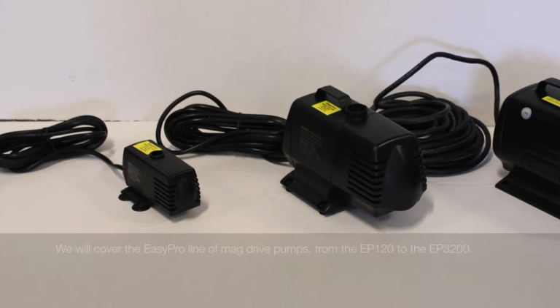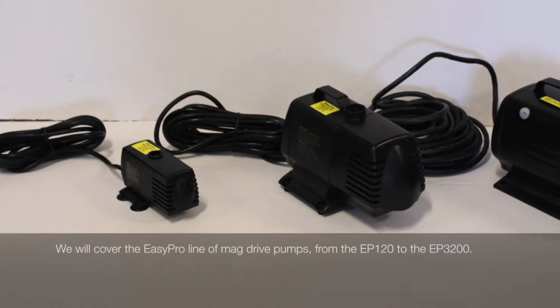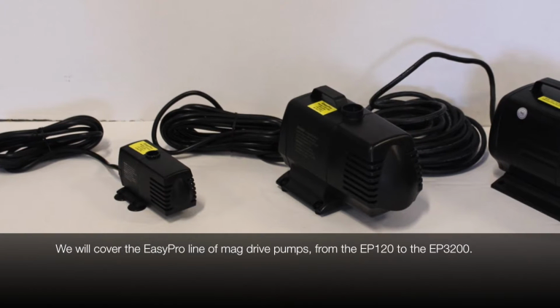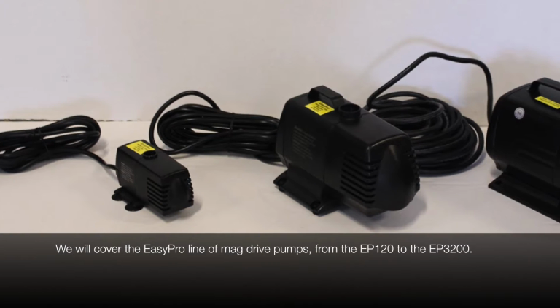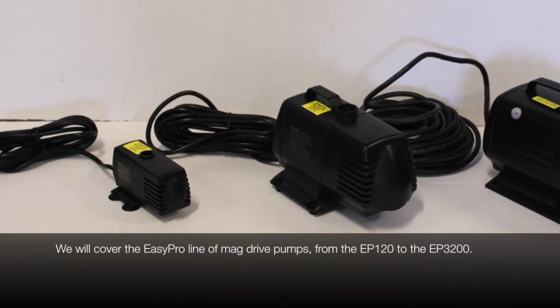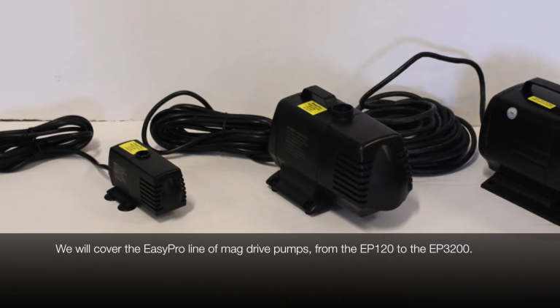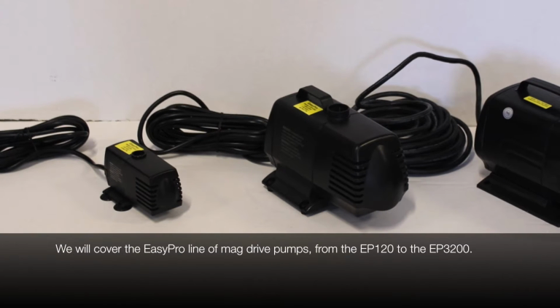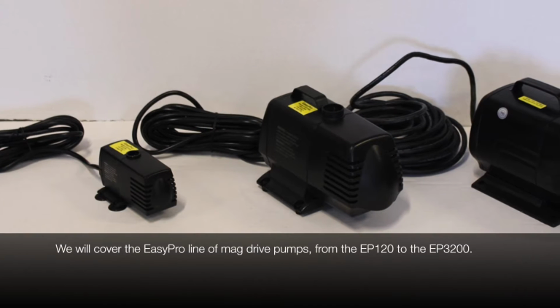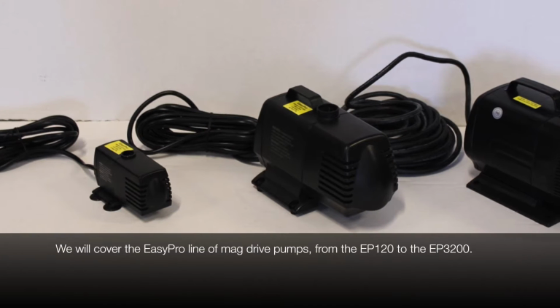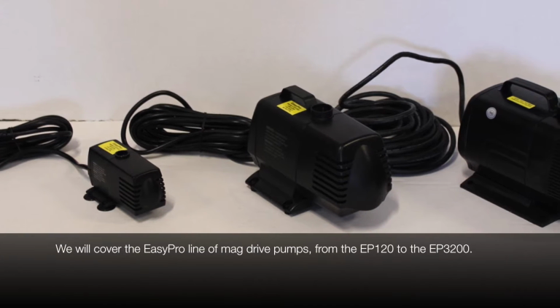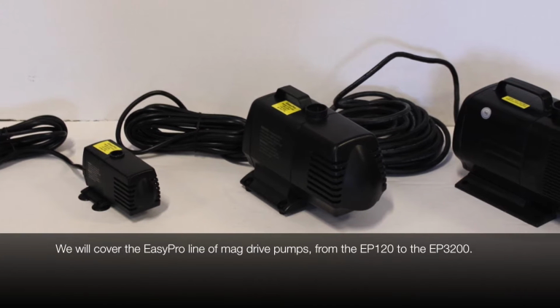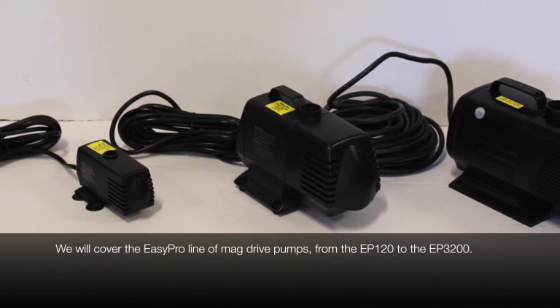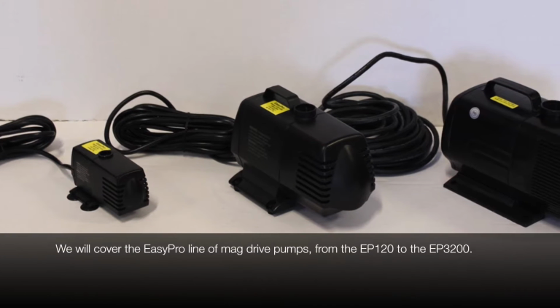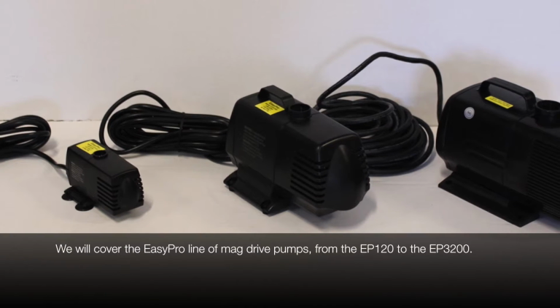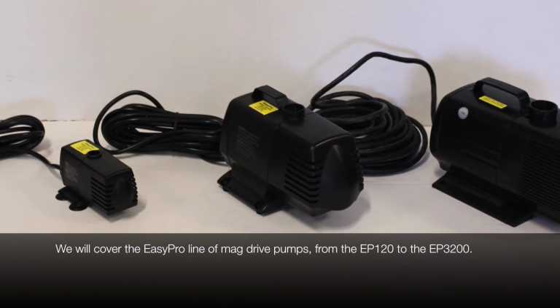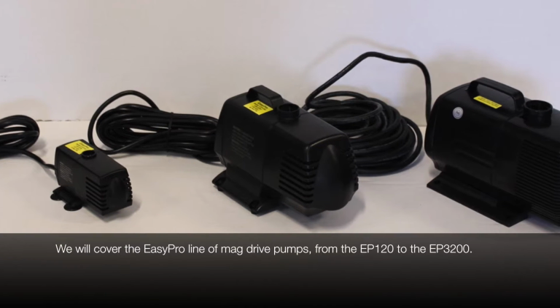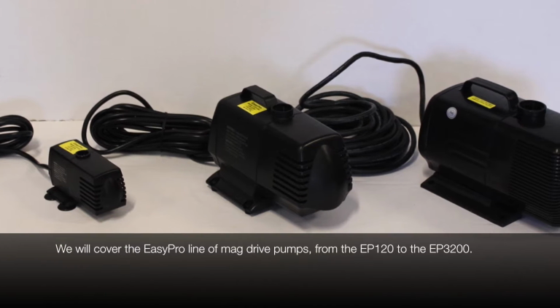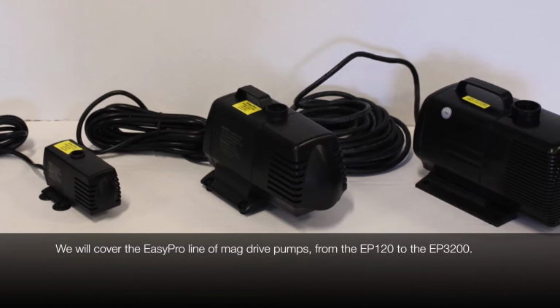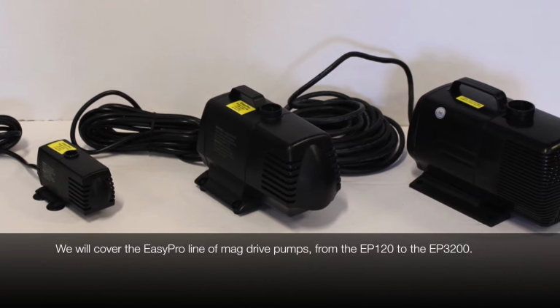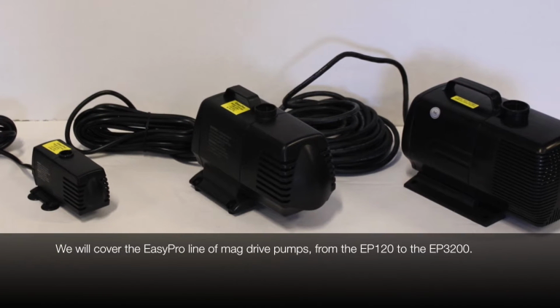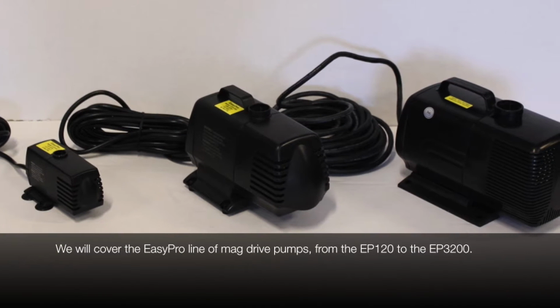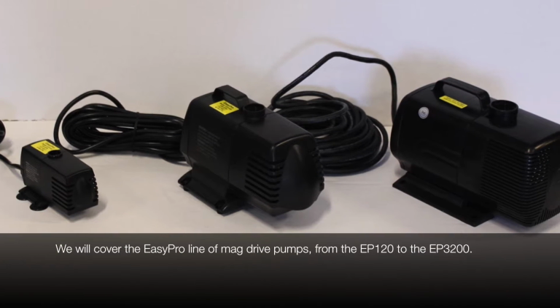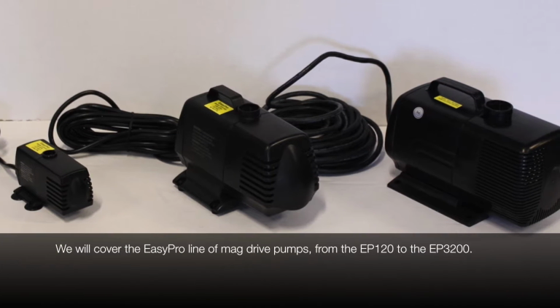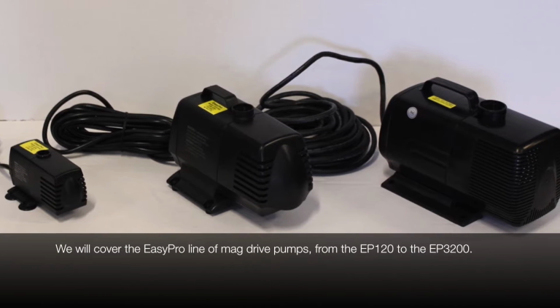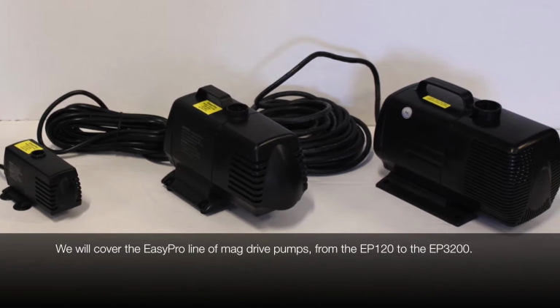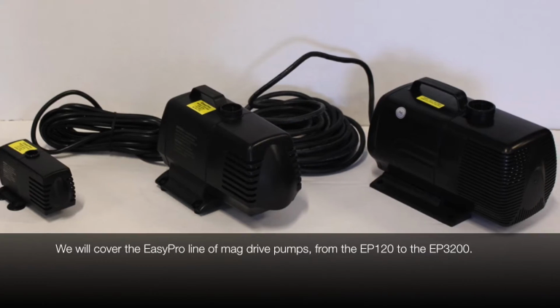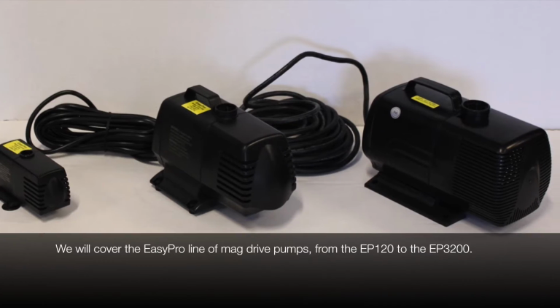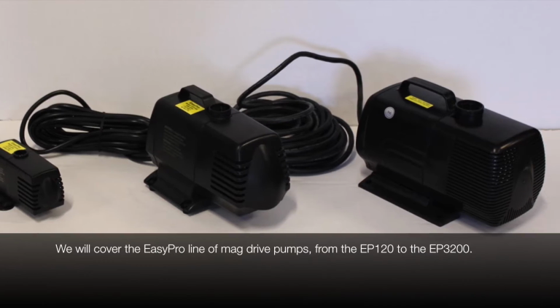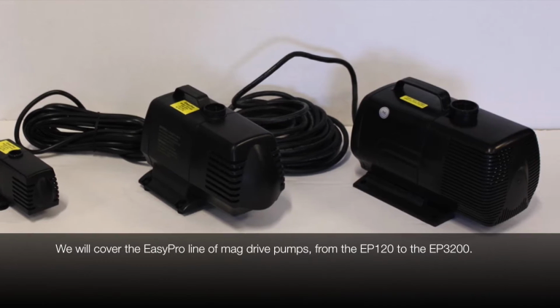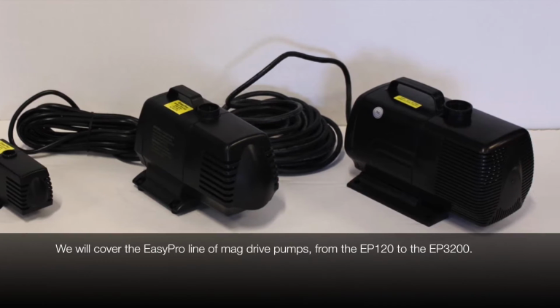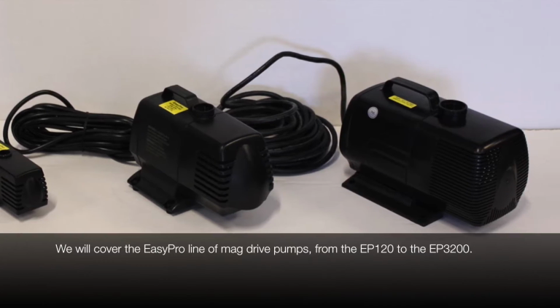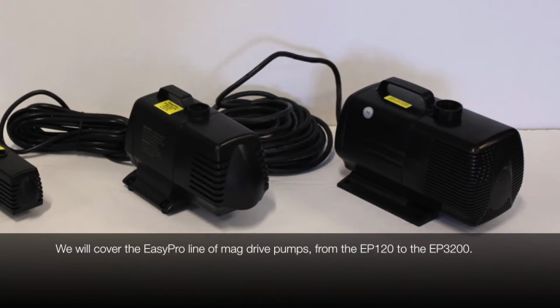In this video we'll cover some general maintenance tips as well as how to clean and replace the impeller for an EasyPro MagDrive pump.